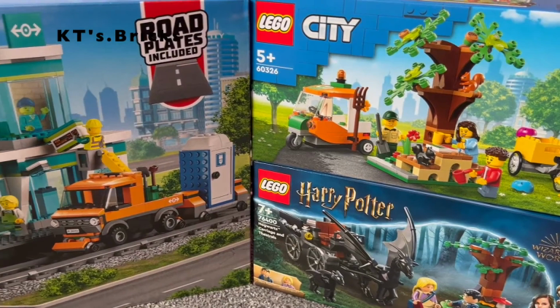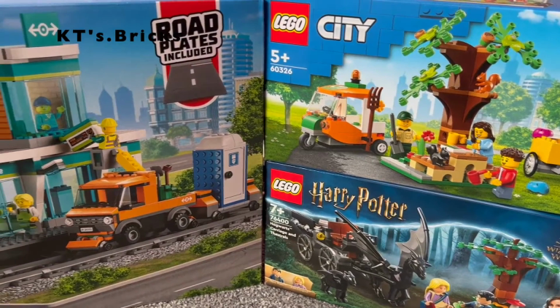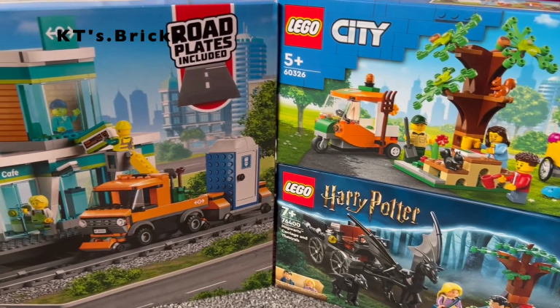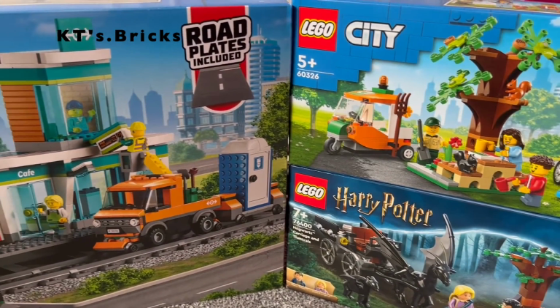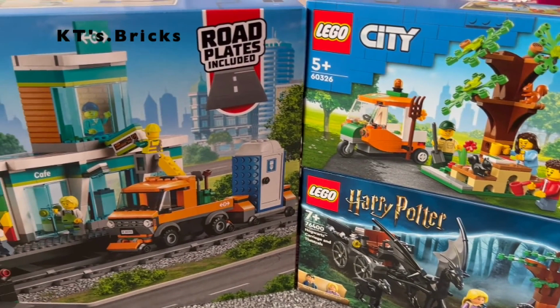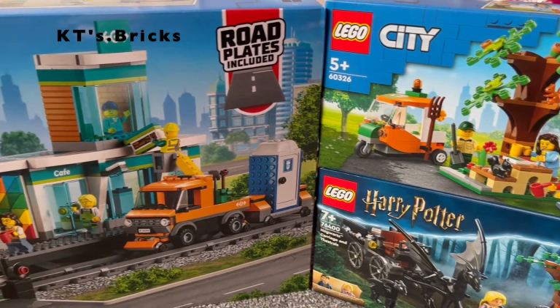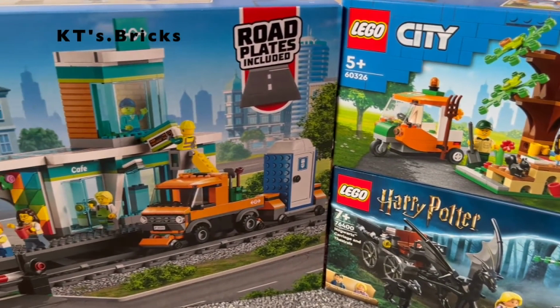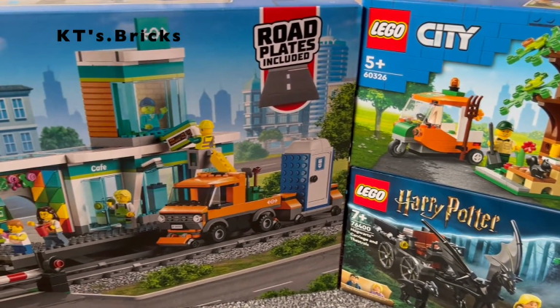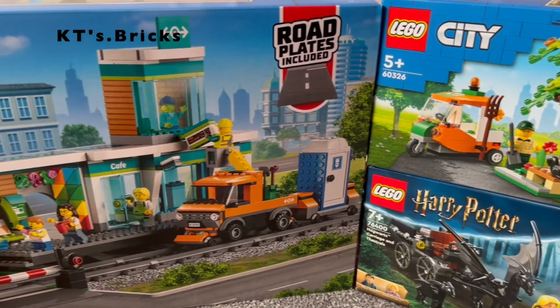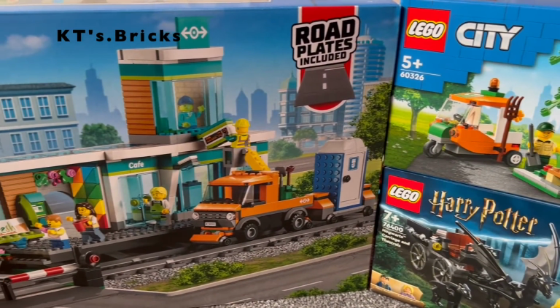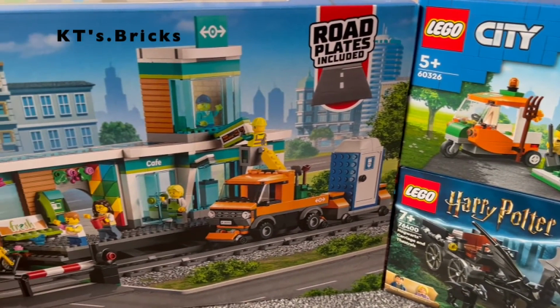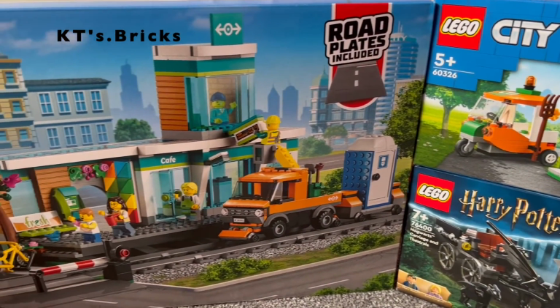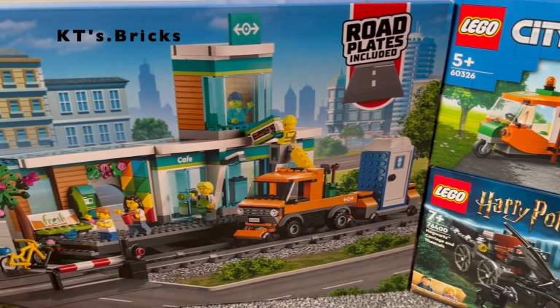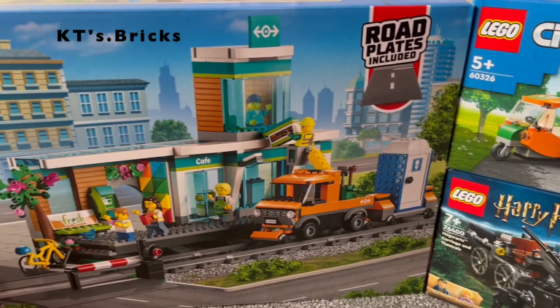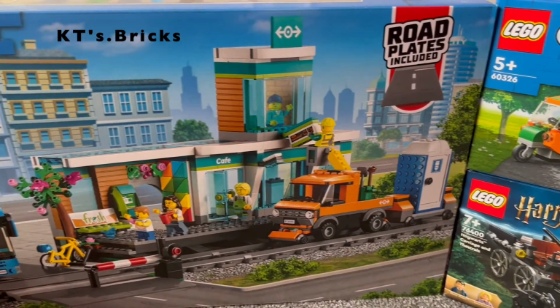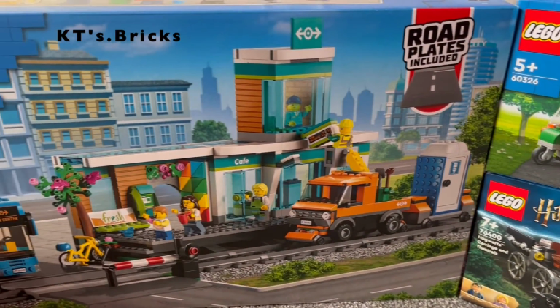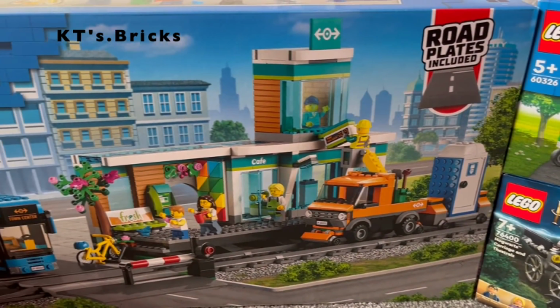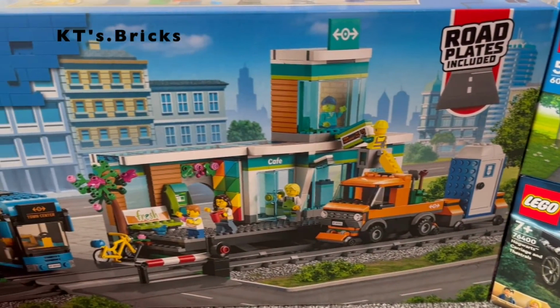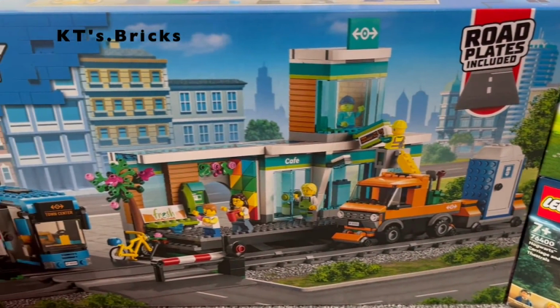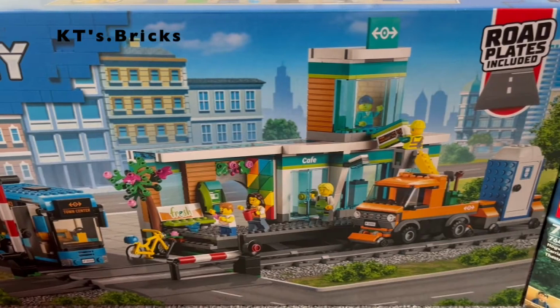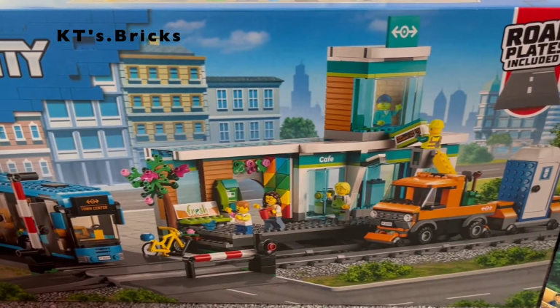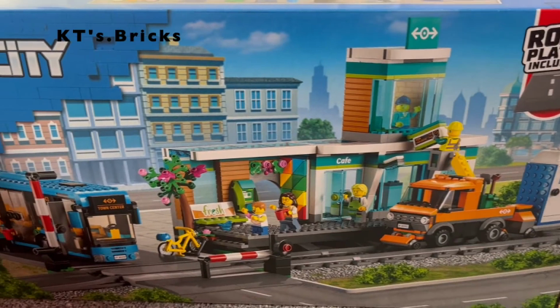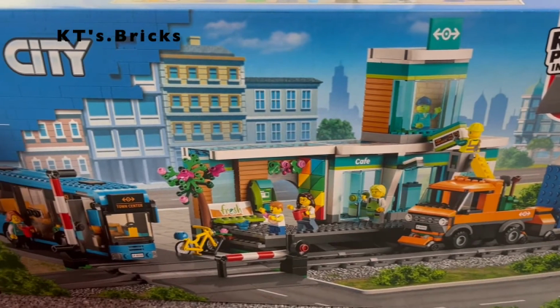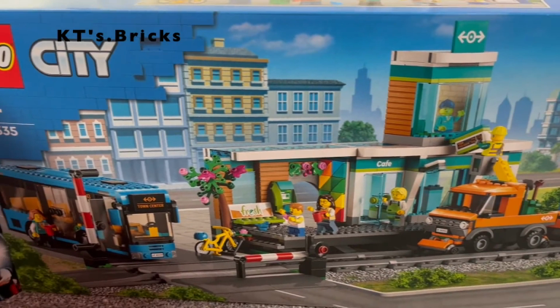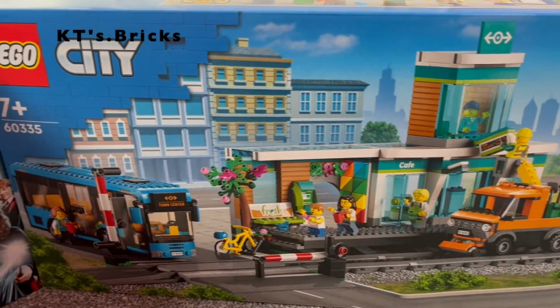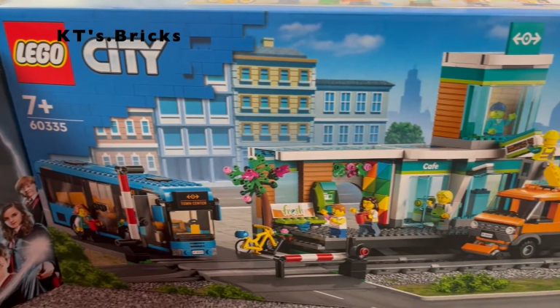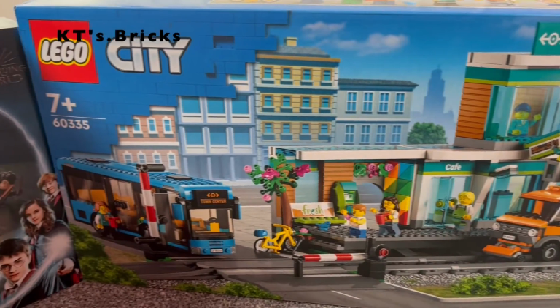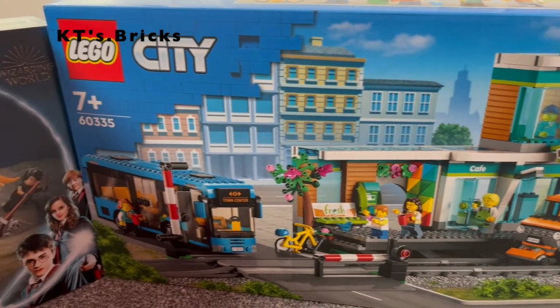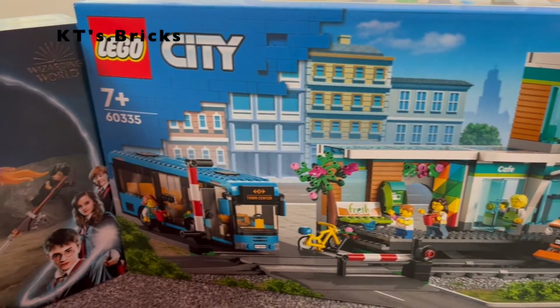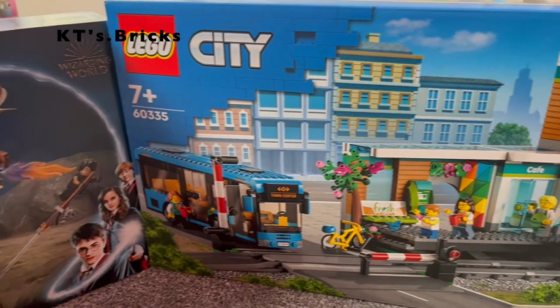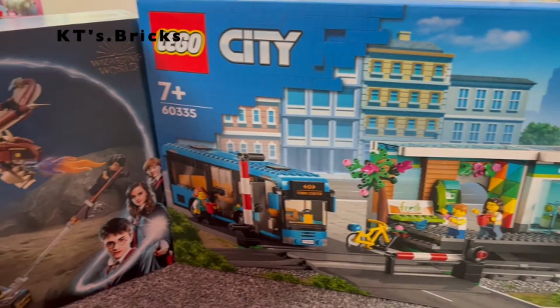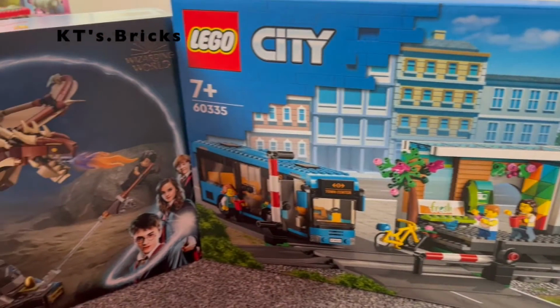Welcome back to KT's Bricks and today's video is another Lego haul of all the sets I got for my birthday.